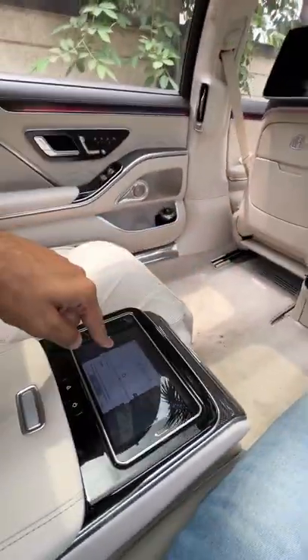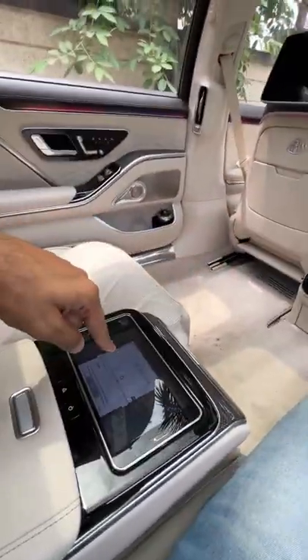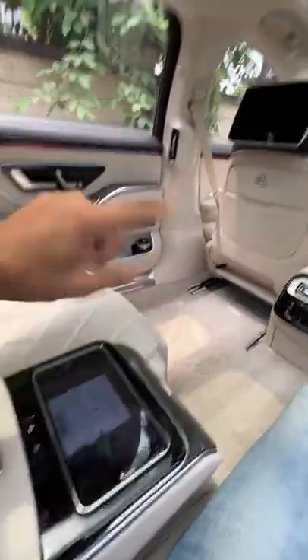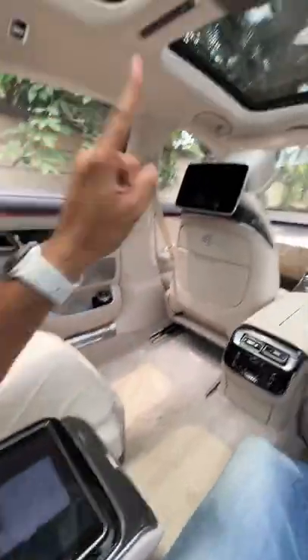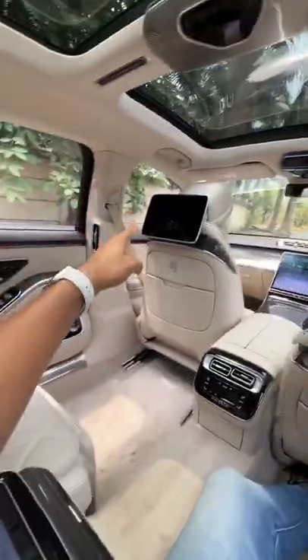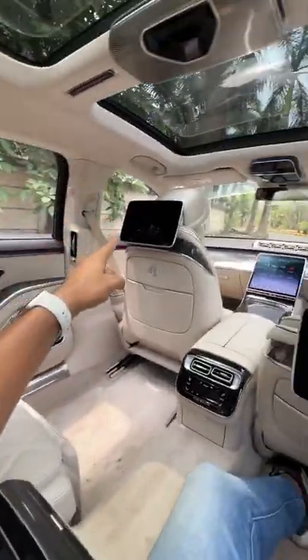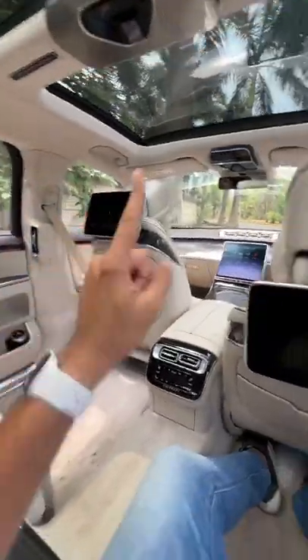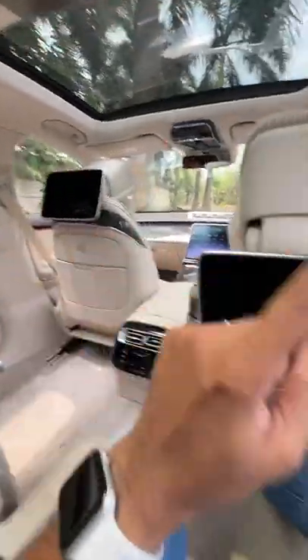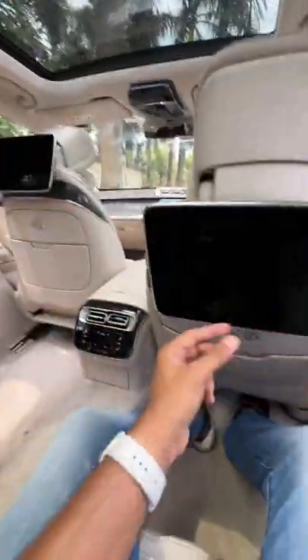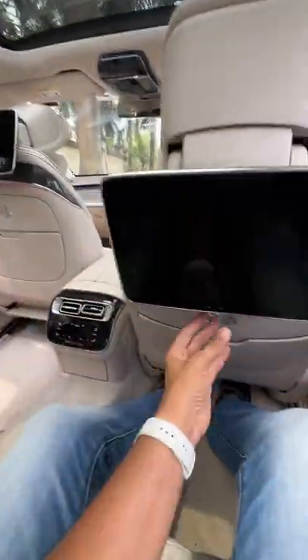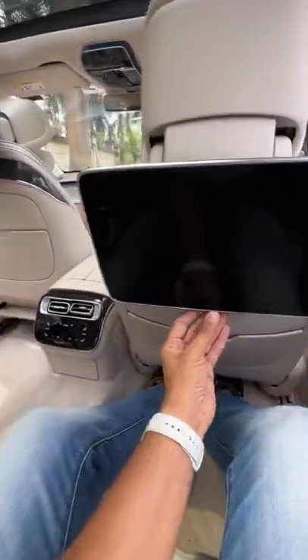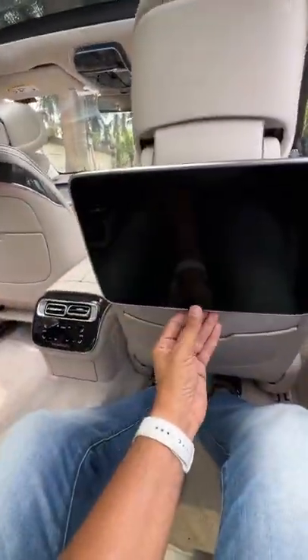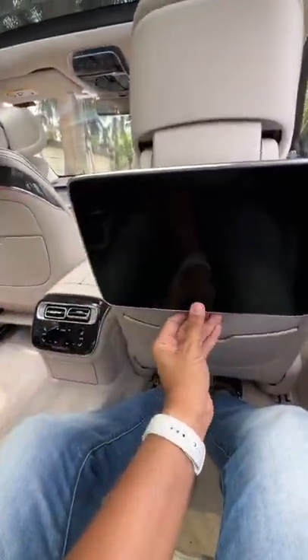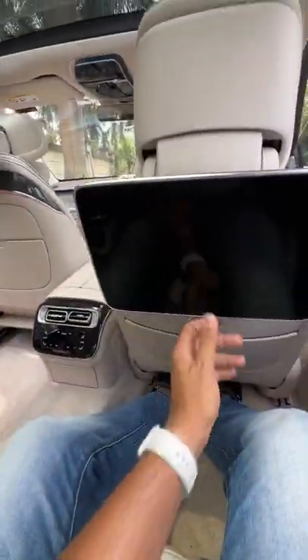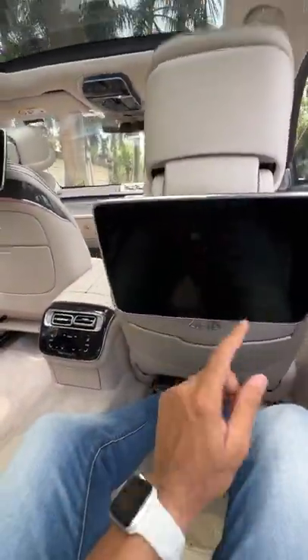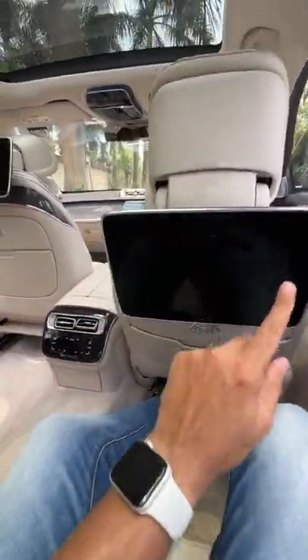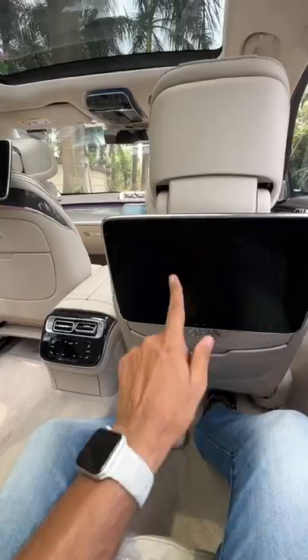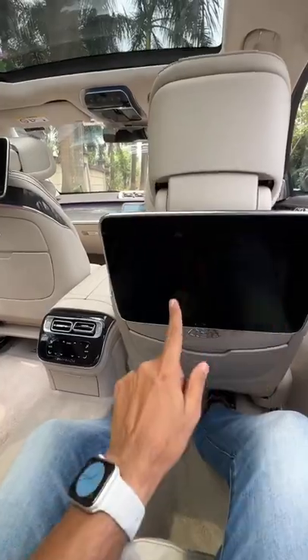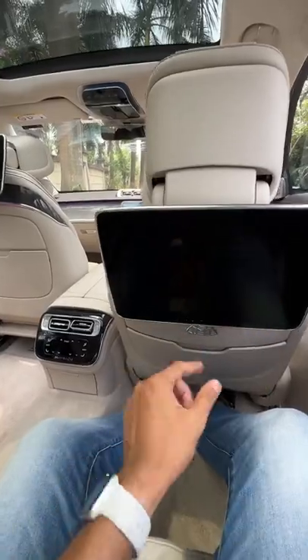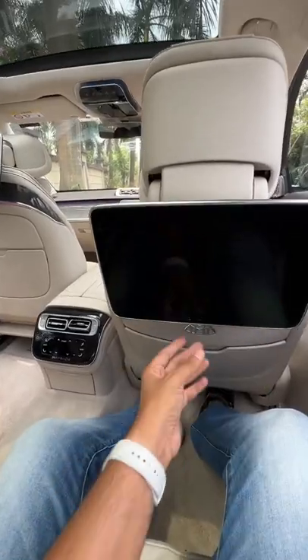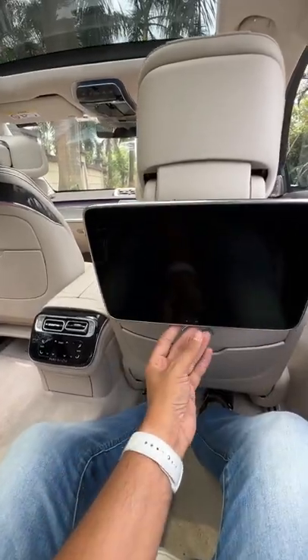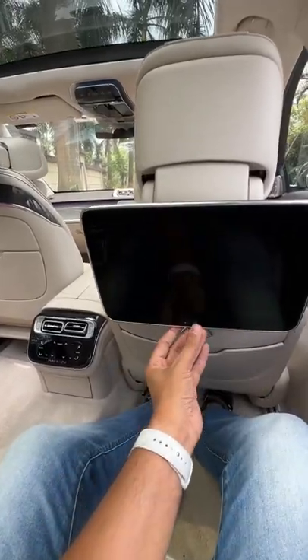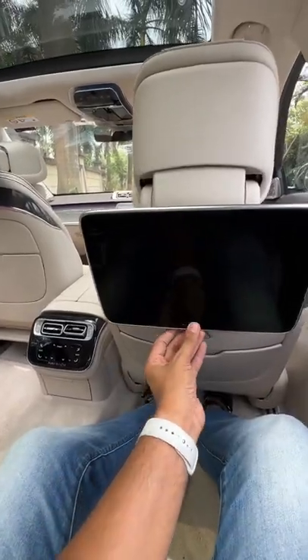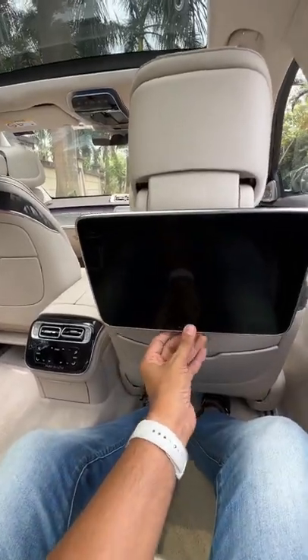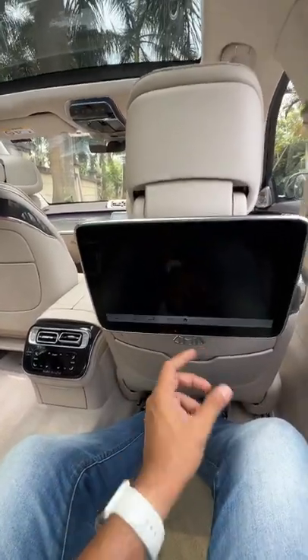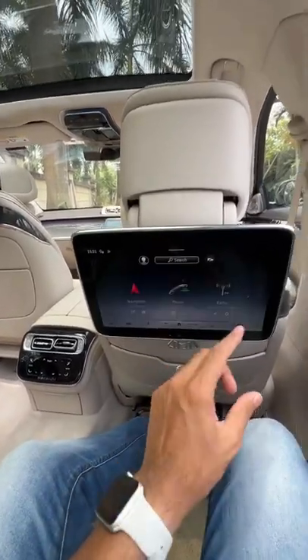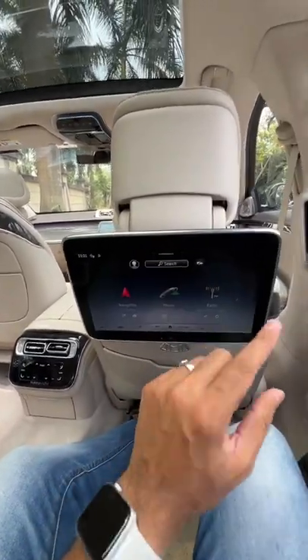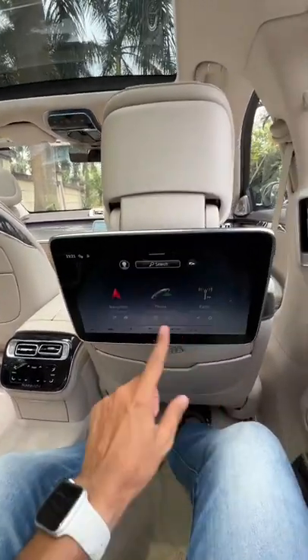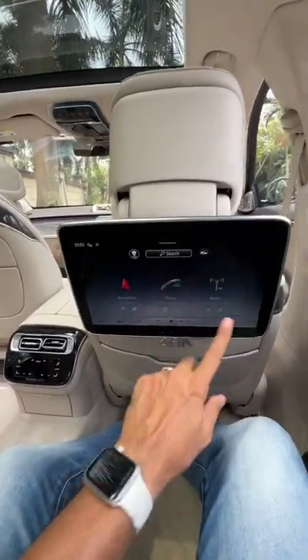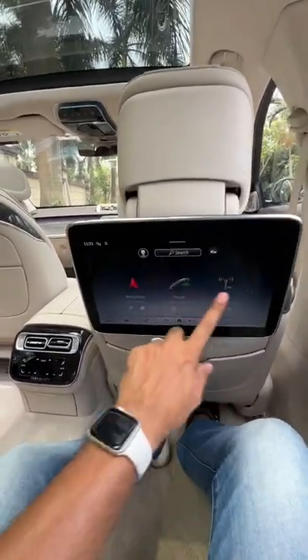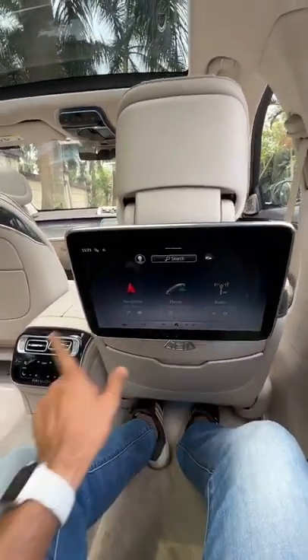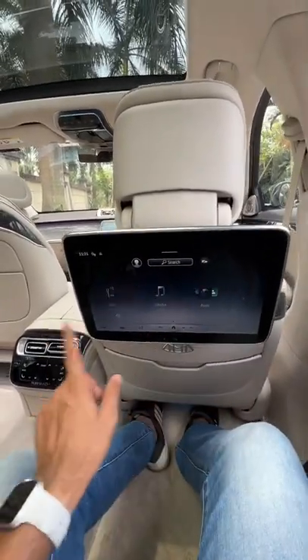There's a screen here, there's a screen here, there's a screen here as well, and using this screen I can actually operate almost everything inside this vehicle.